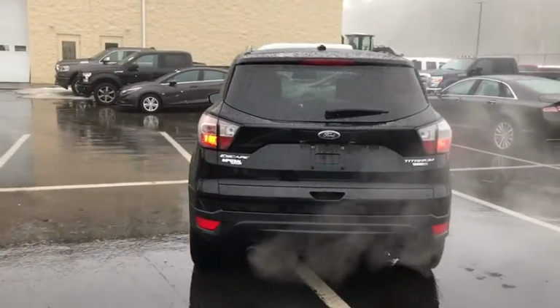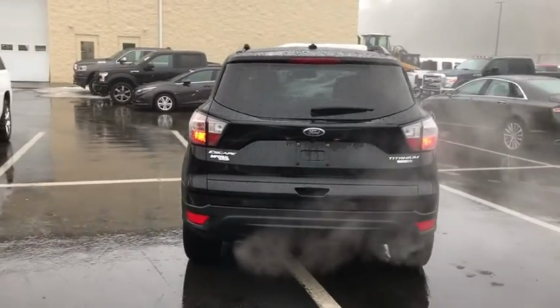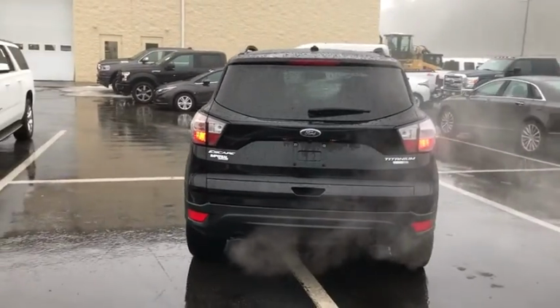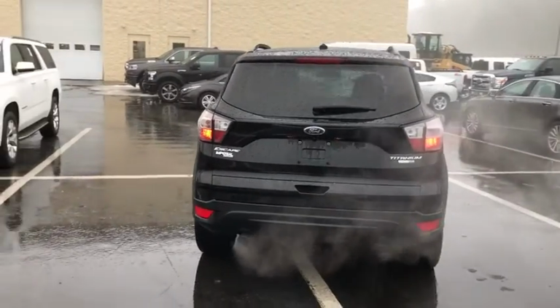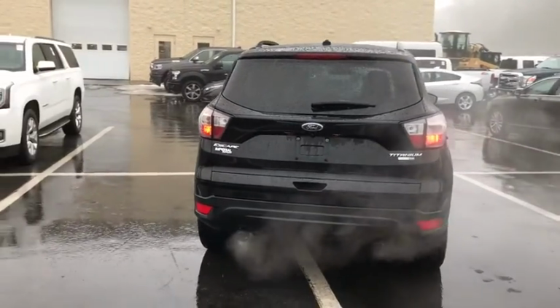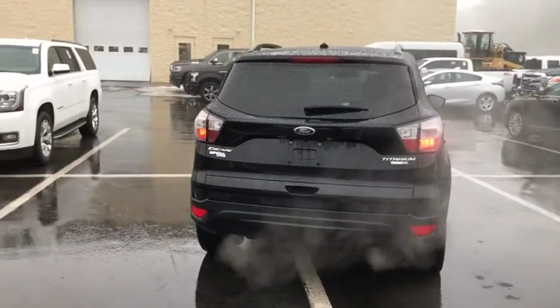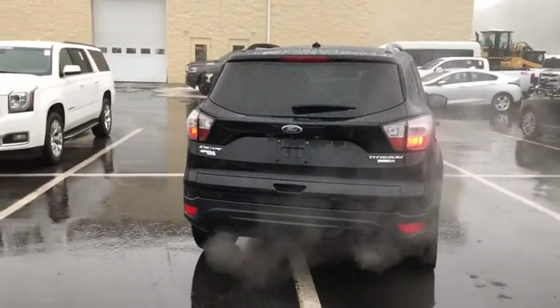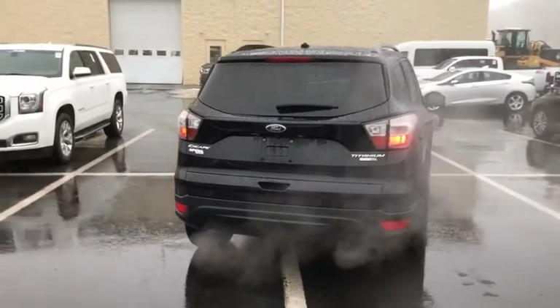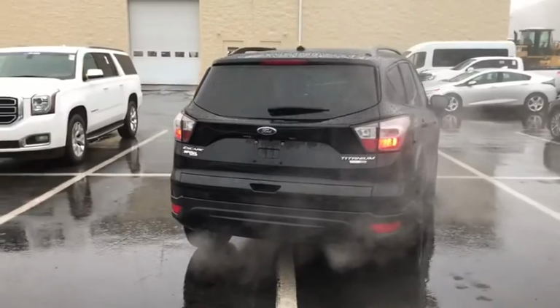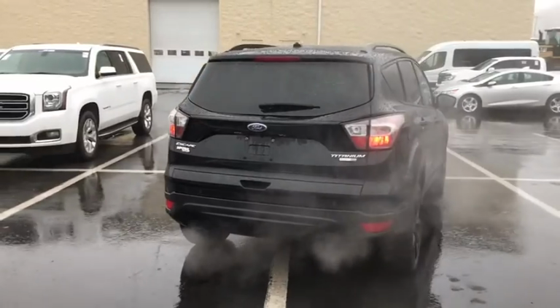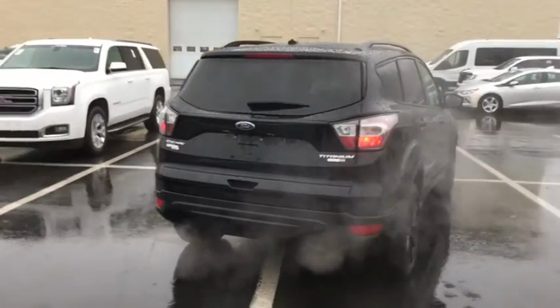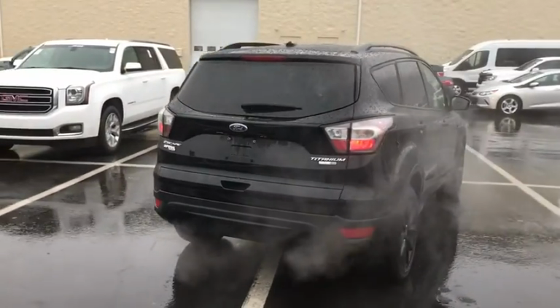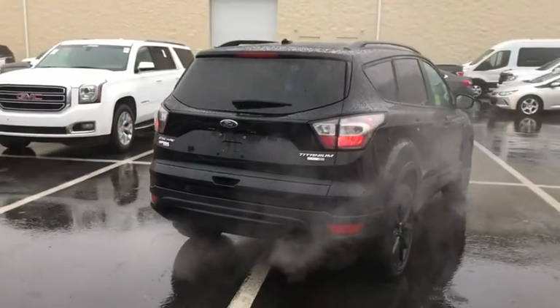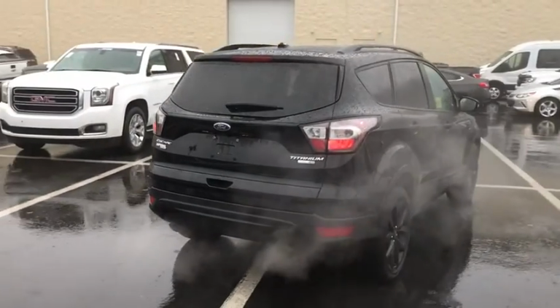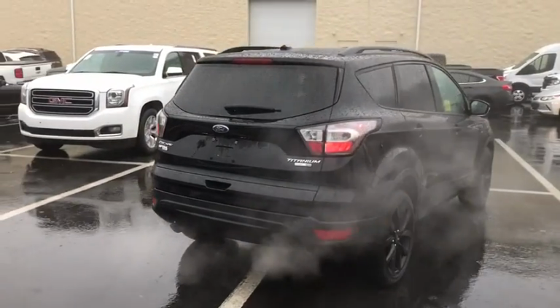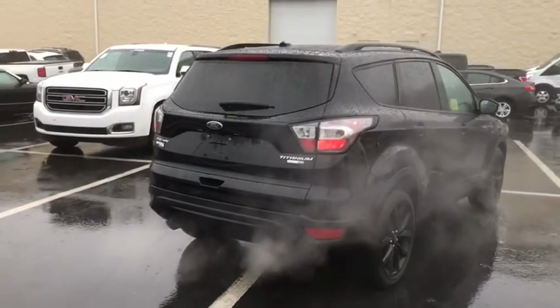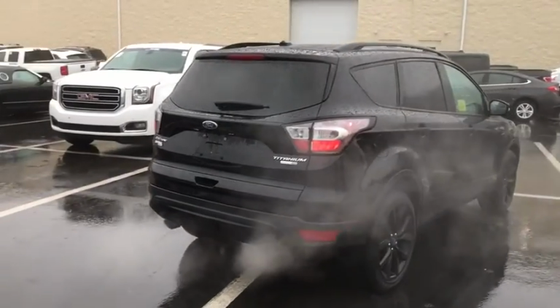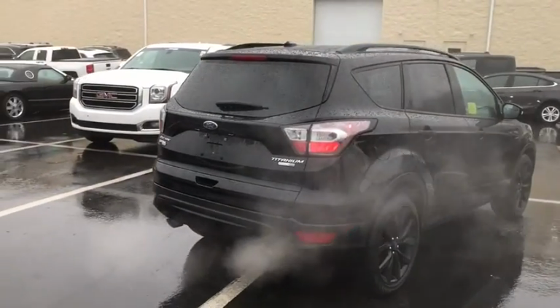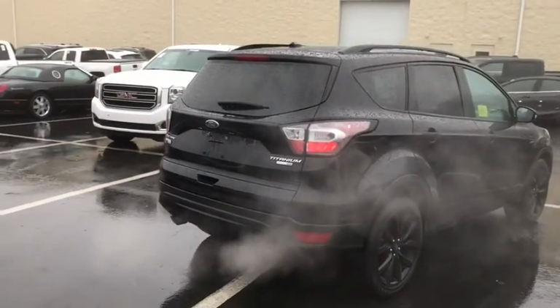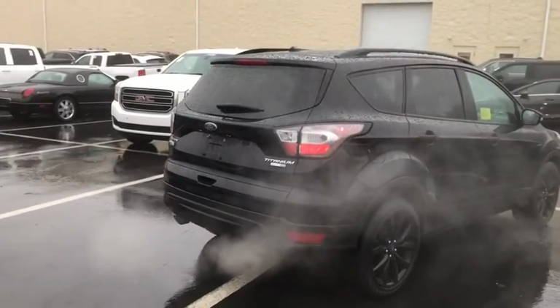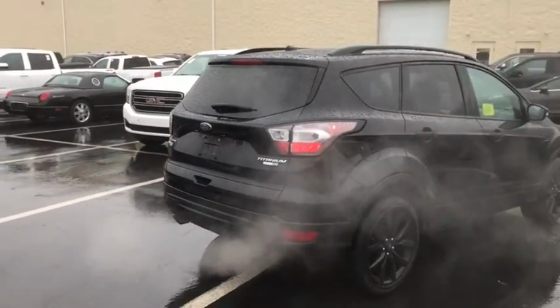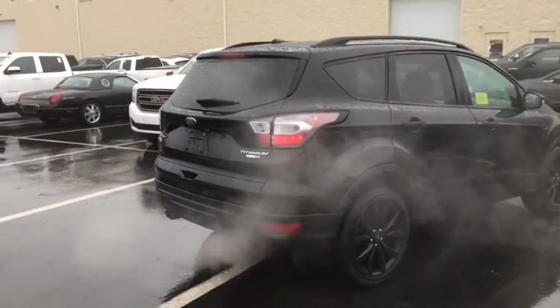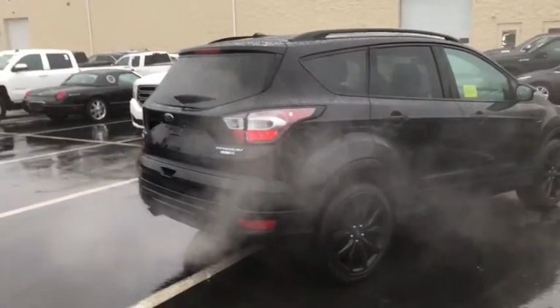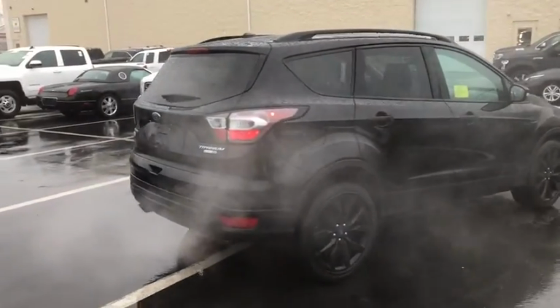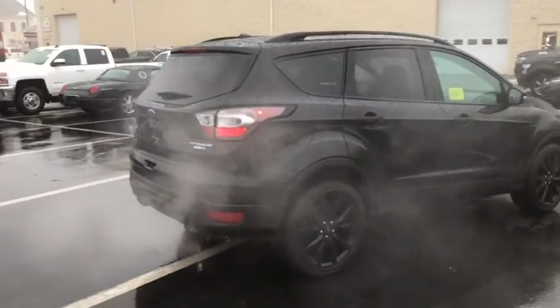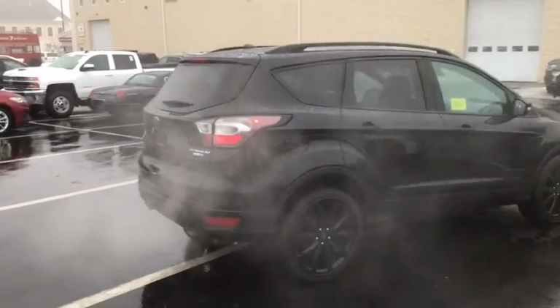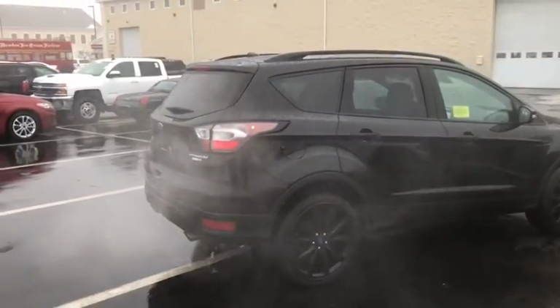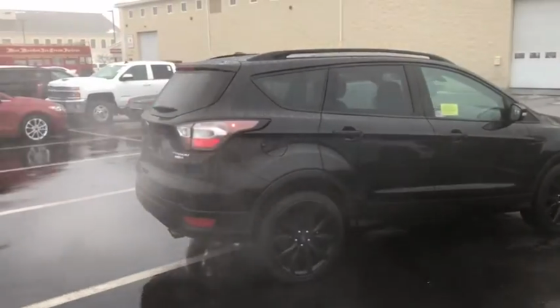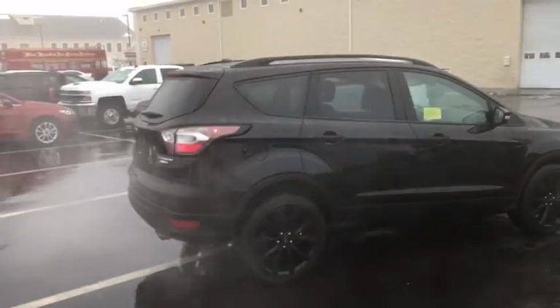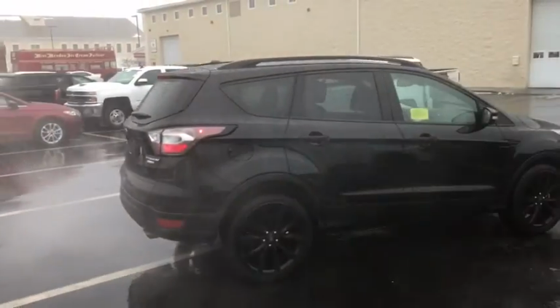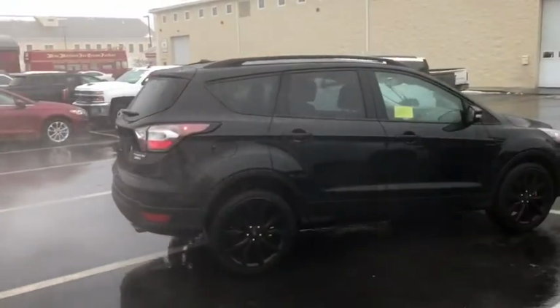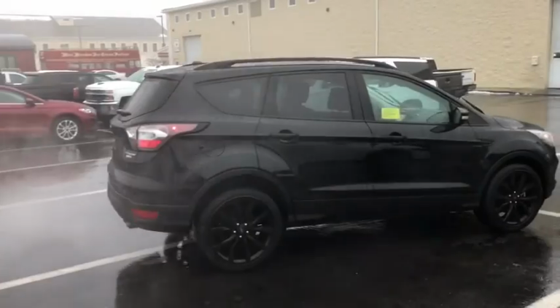Power liftgate, power passenger seat, traction control, heated seats, navigation system, dual airbags, Bluetooth.